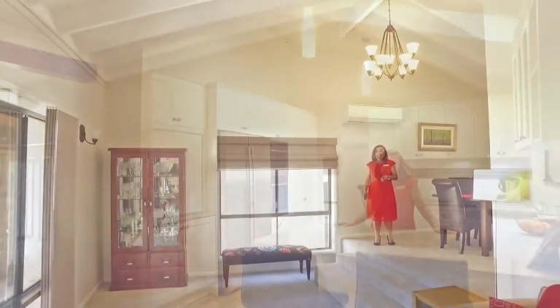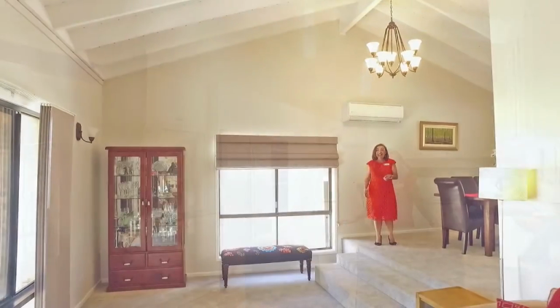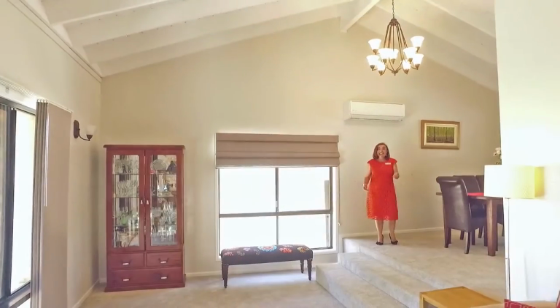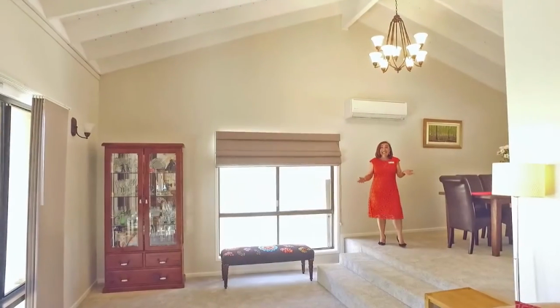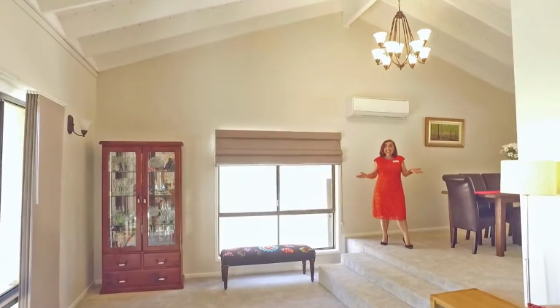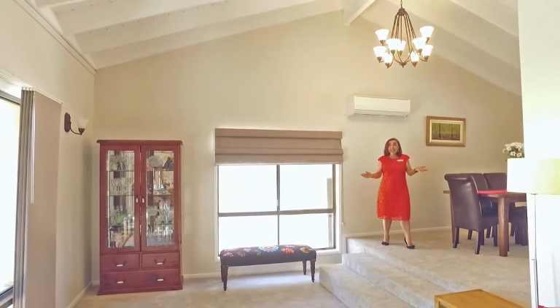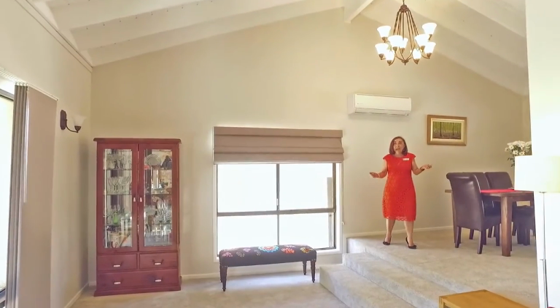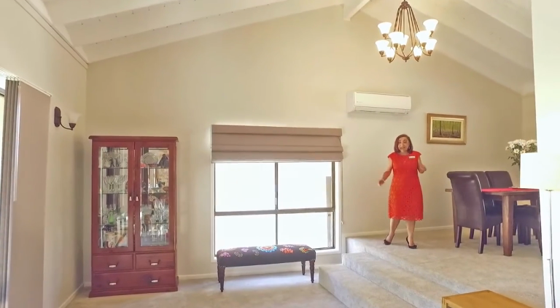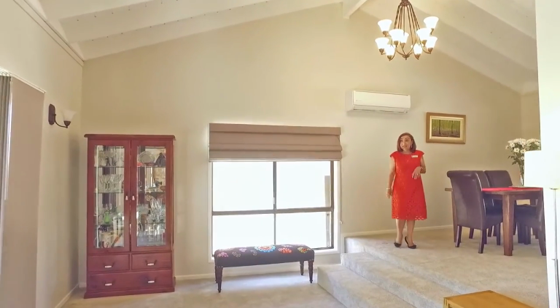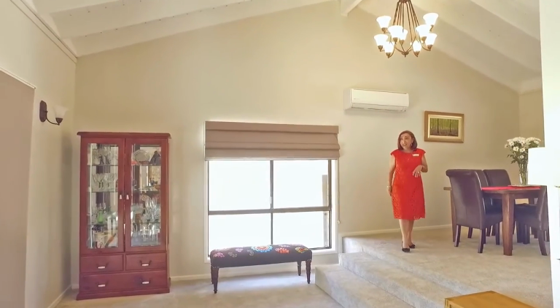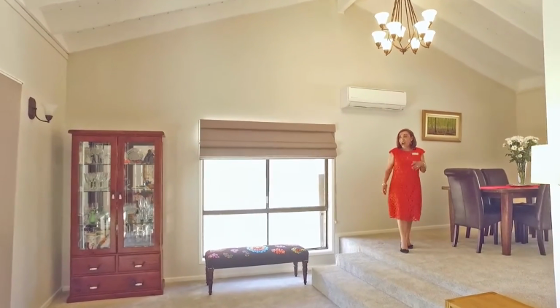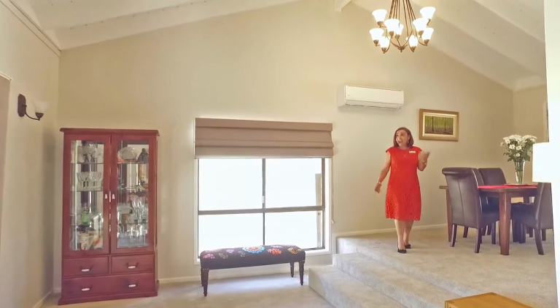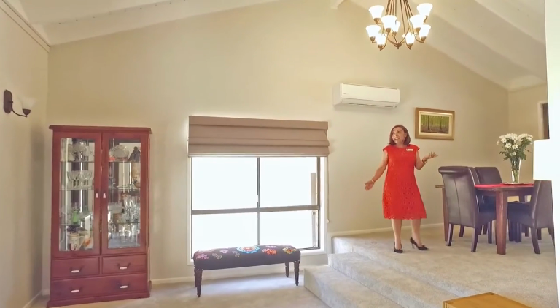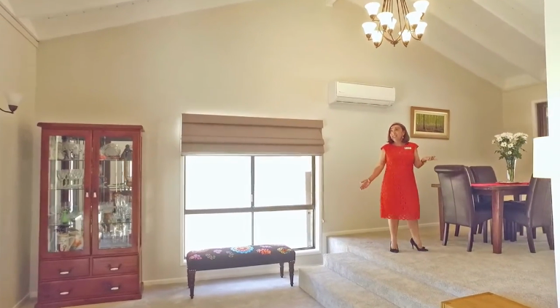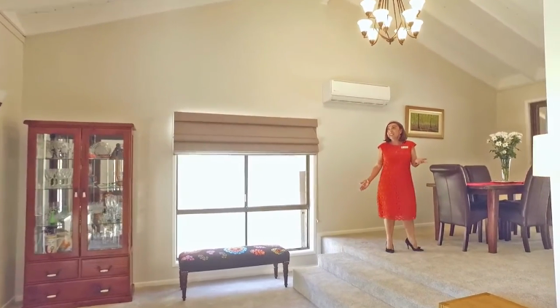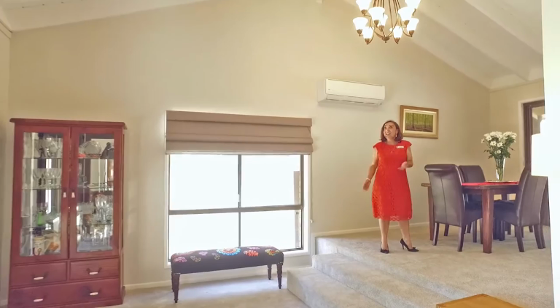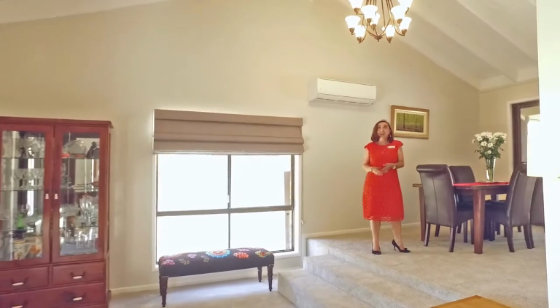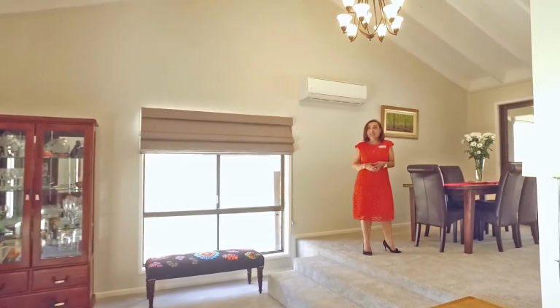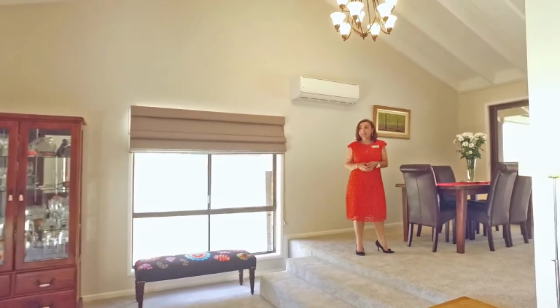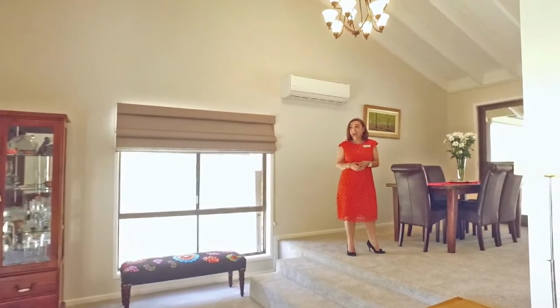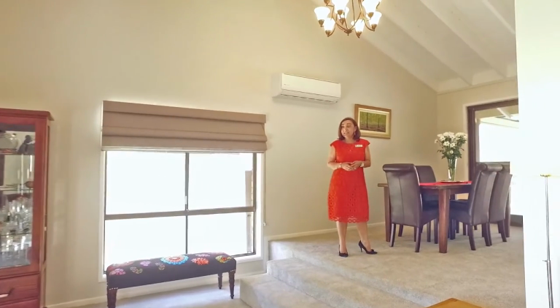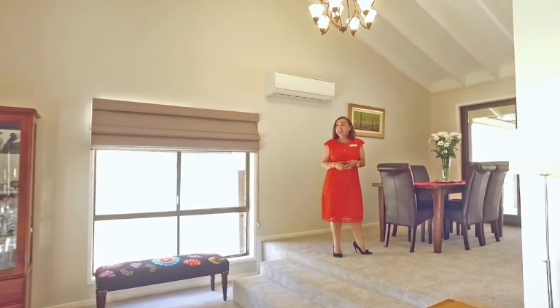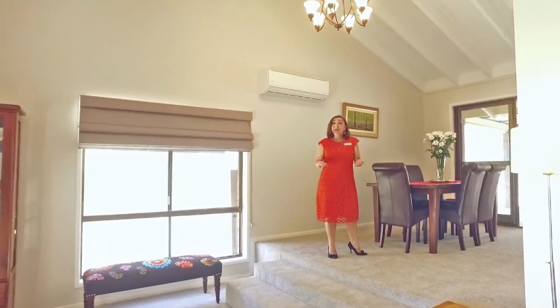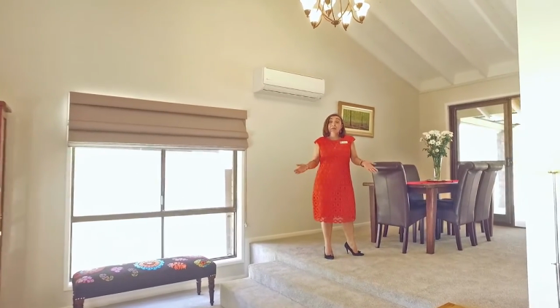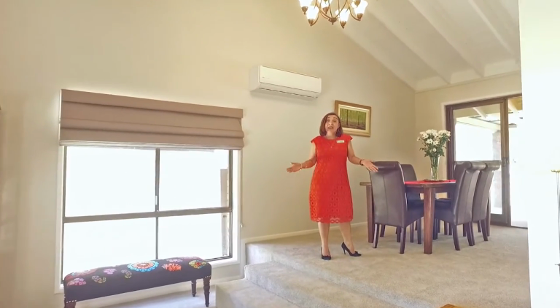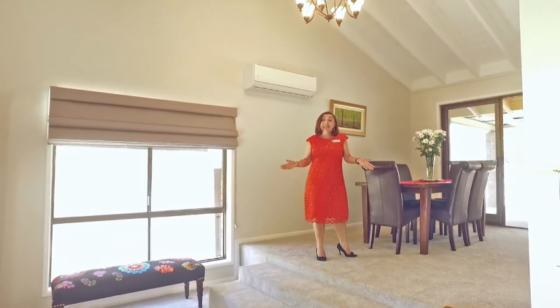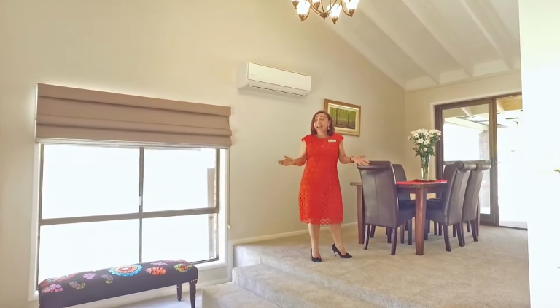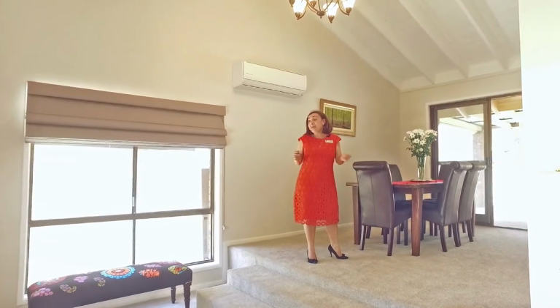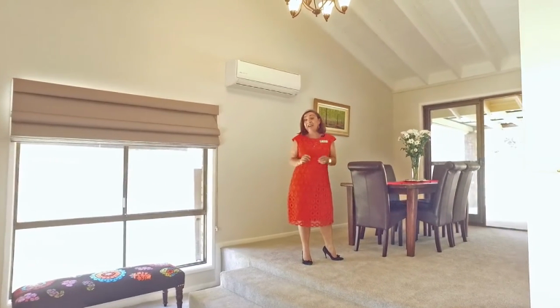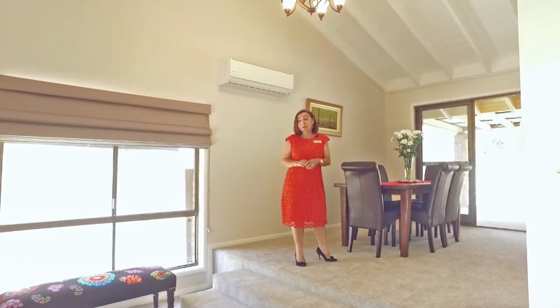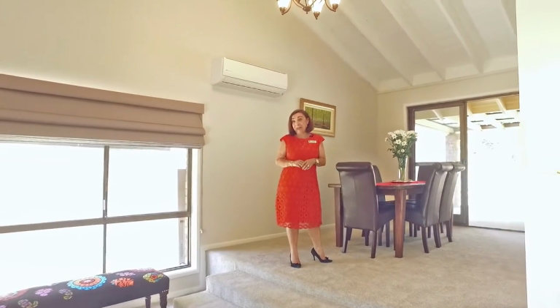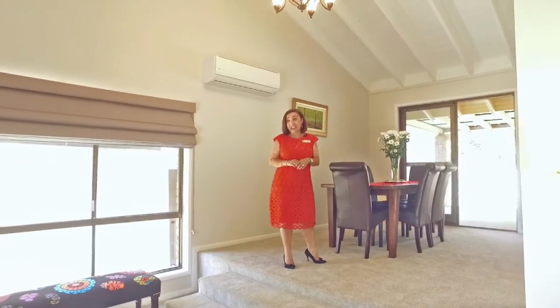The sense of space, the high ceilings, and lots of light makes coming home a pleasure.